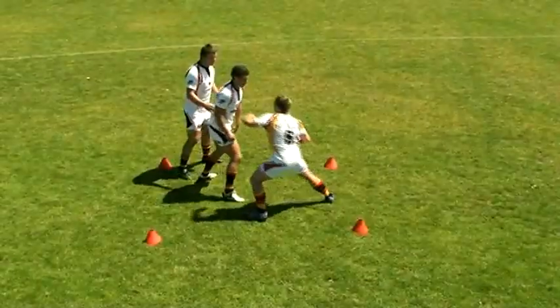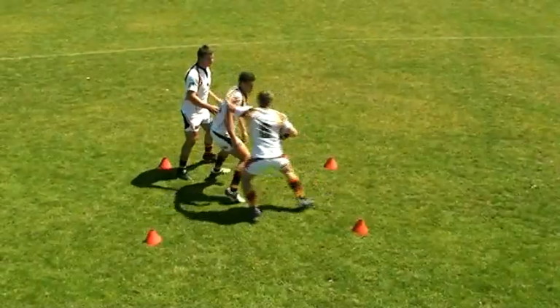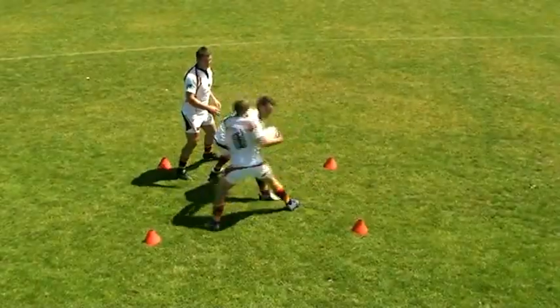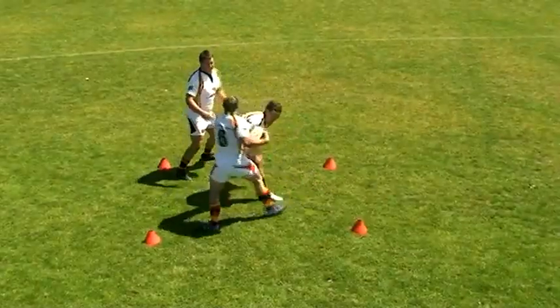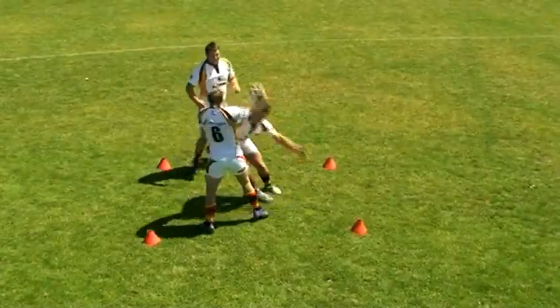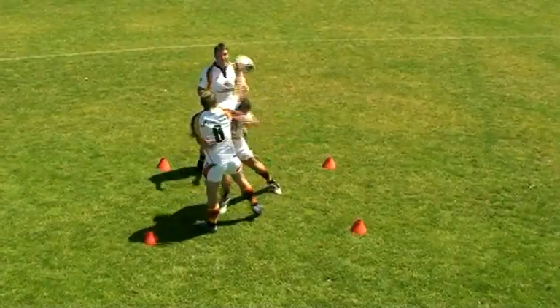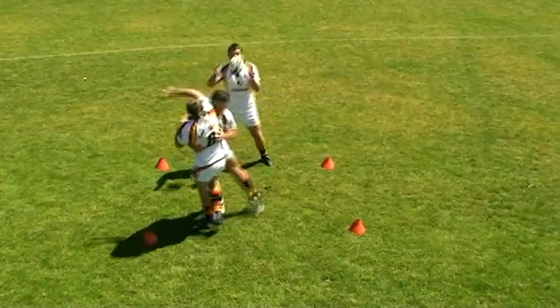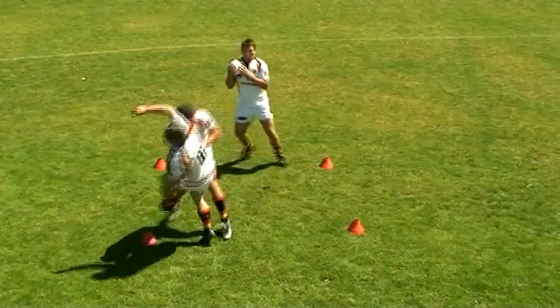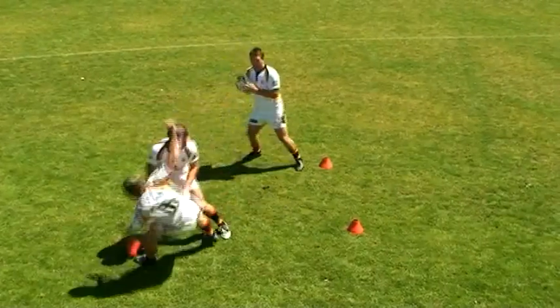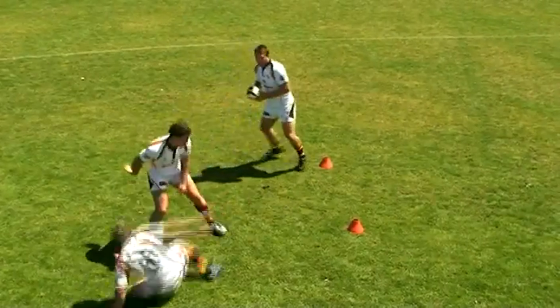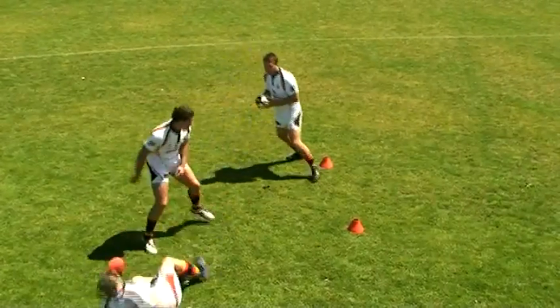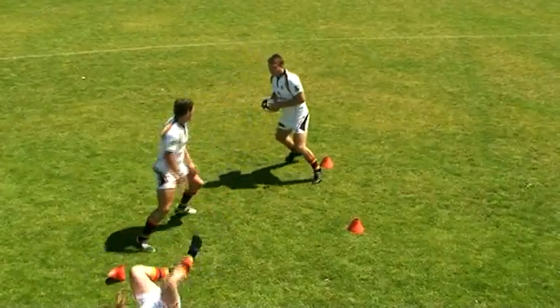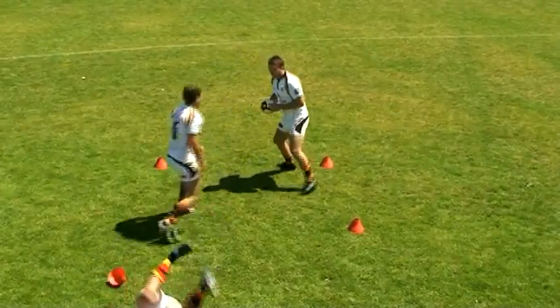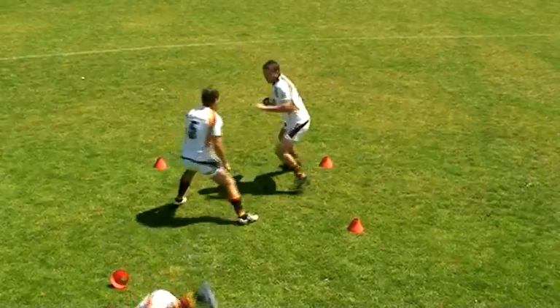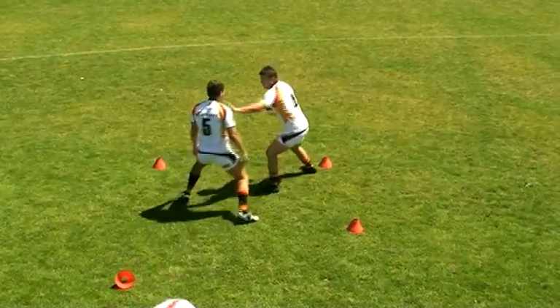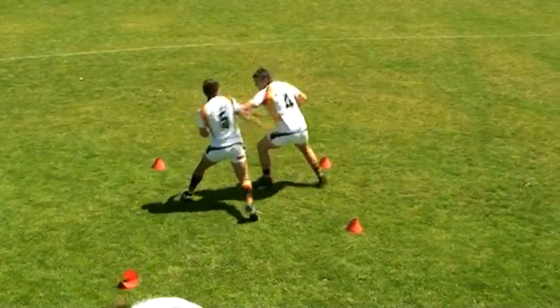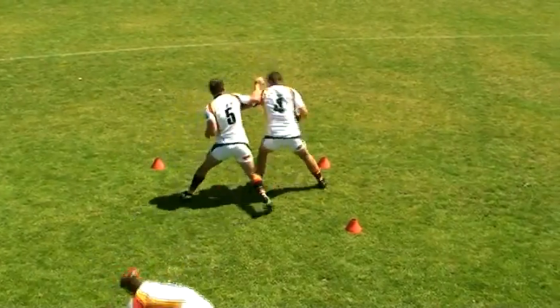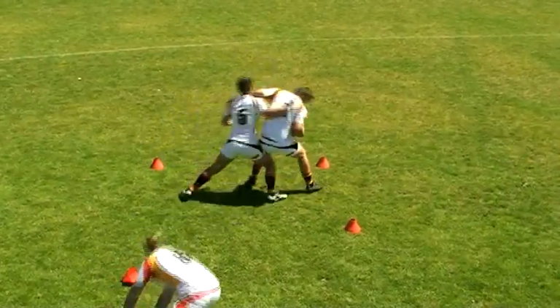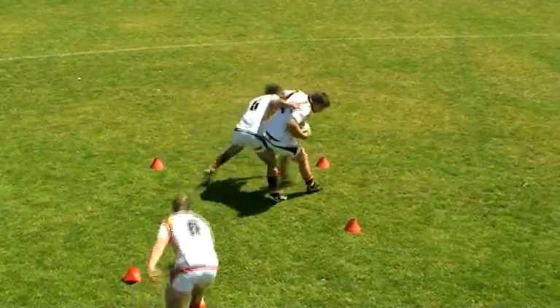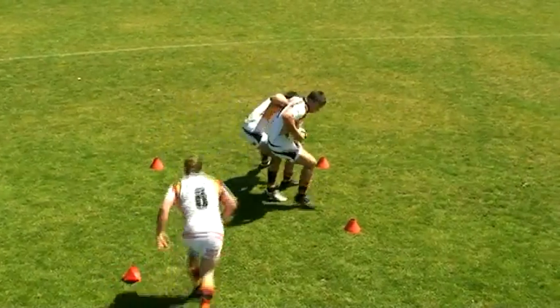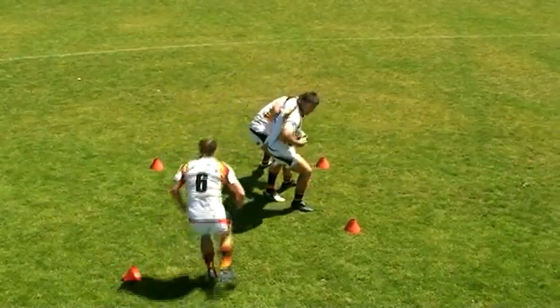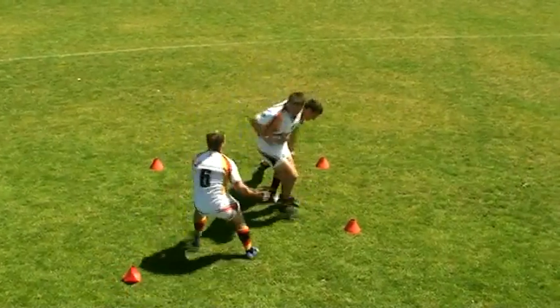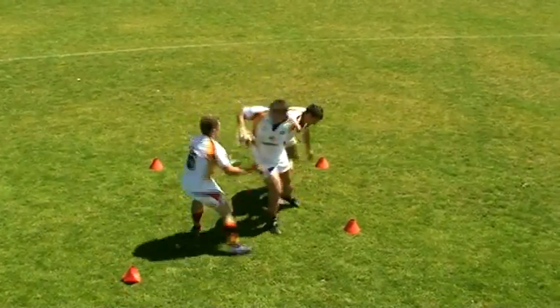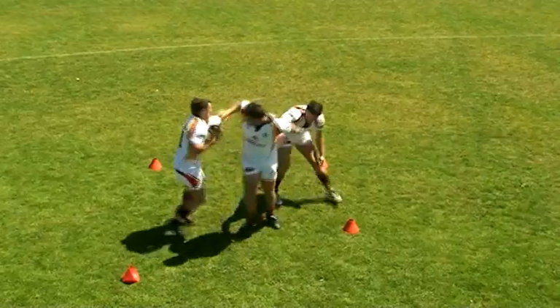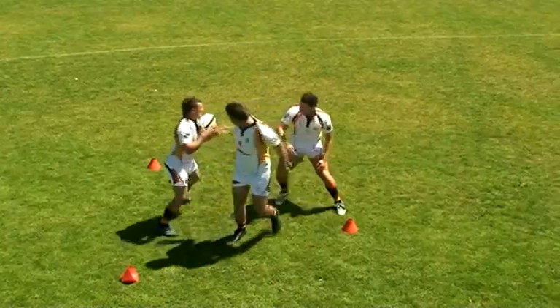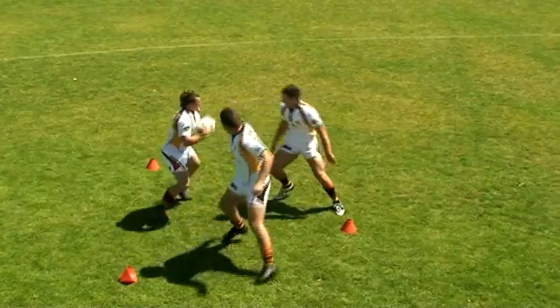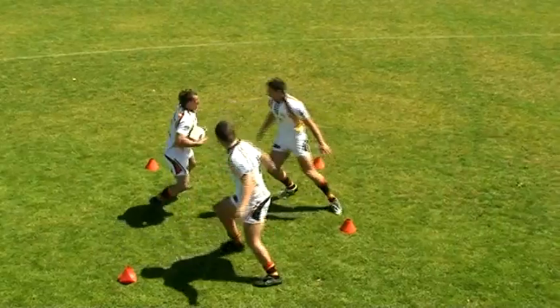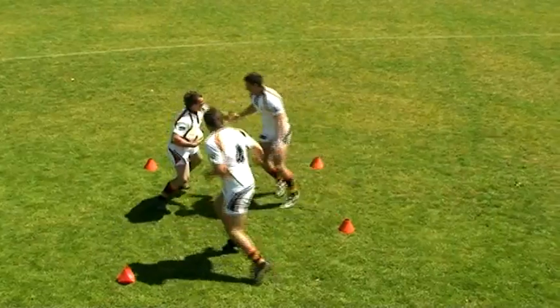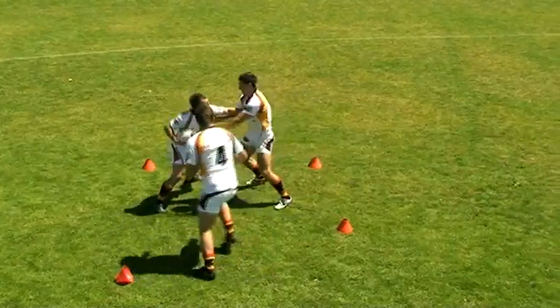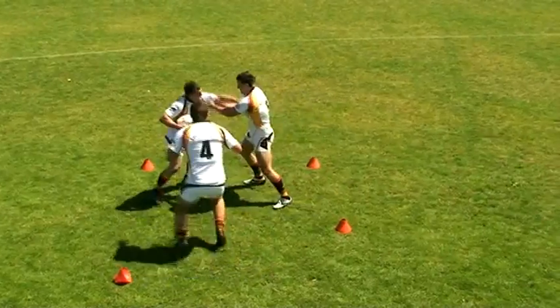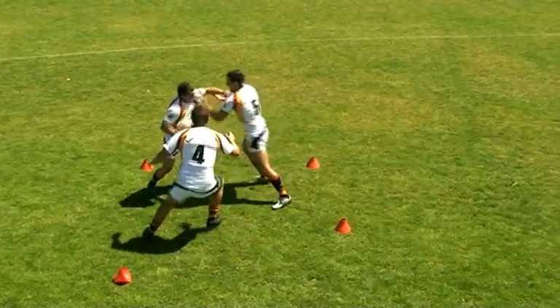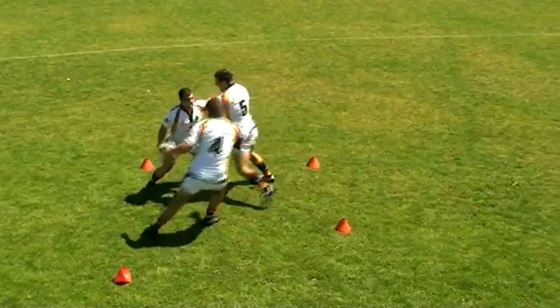The defender's objective is to push the ball carrier and the guys presenting the ball outside the square.